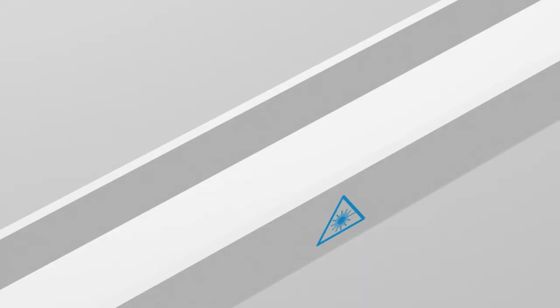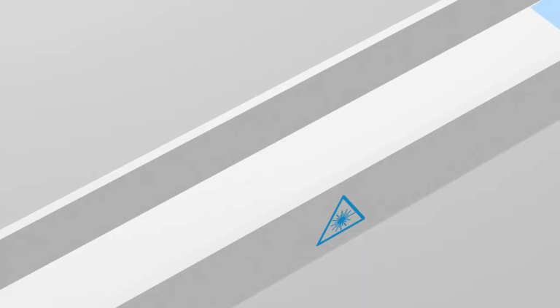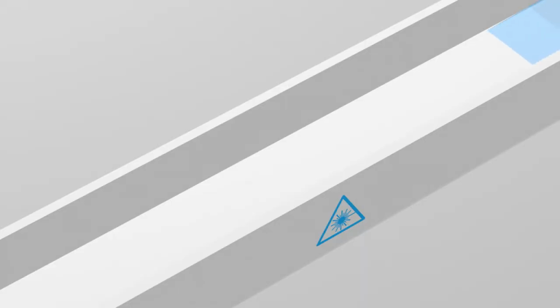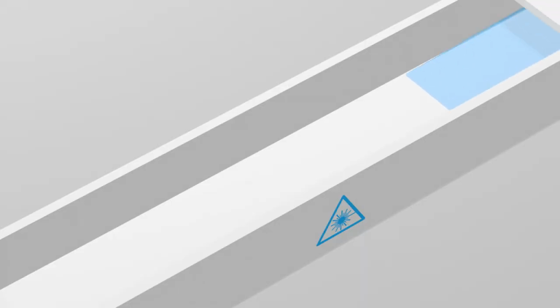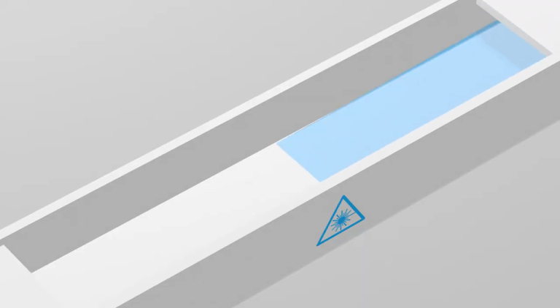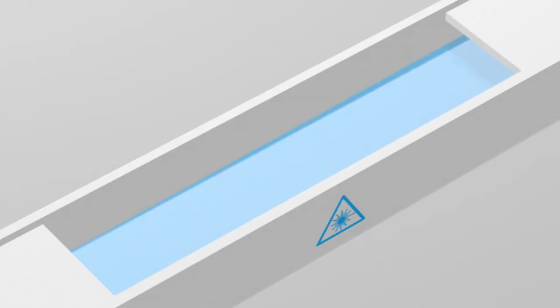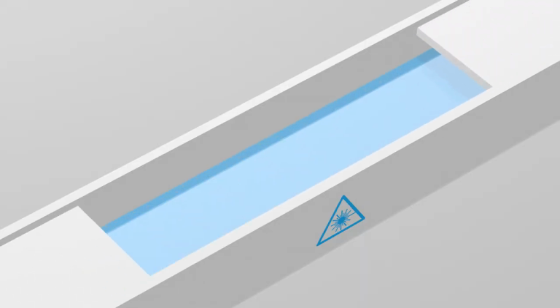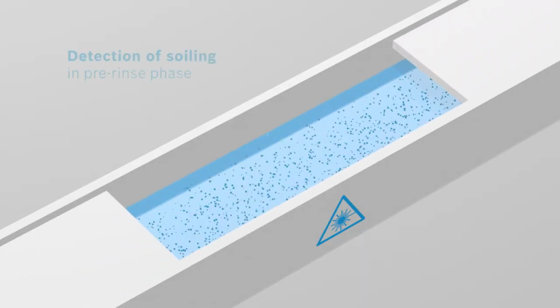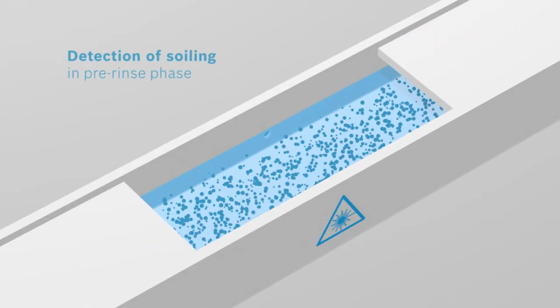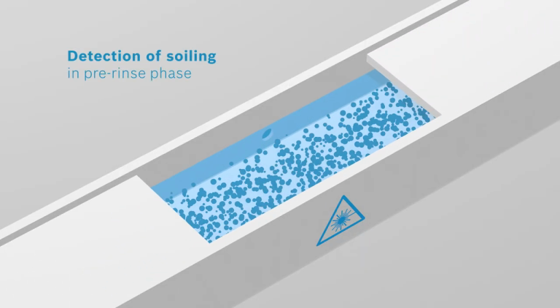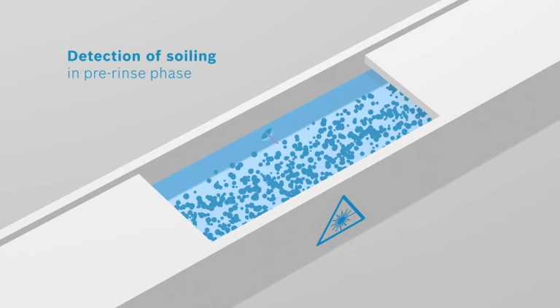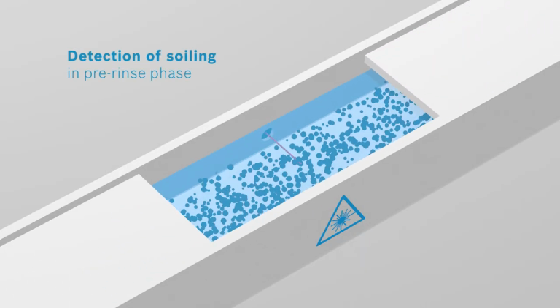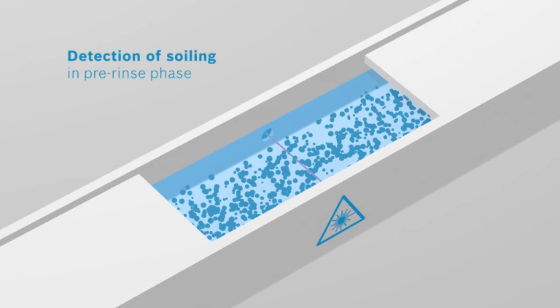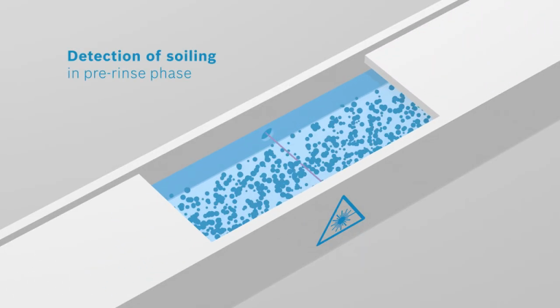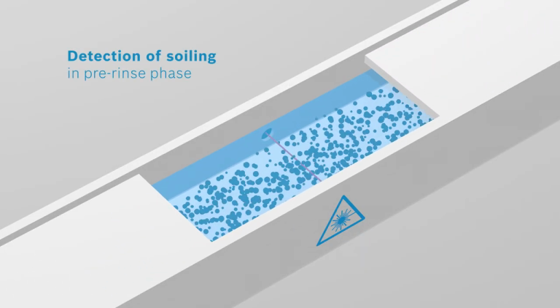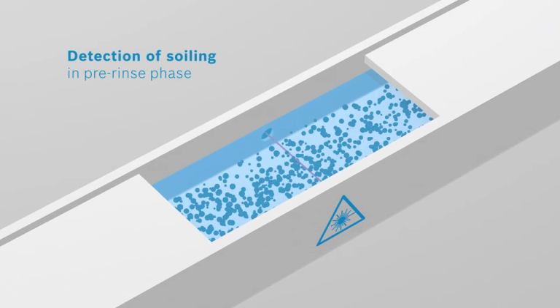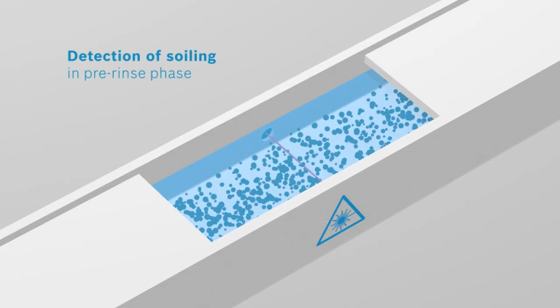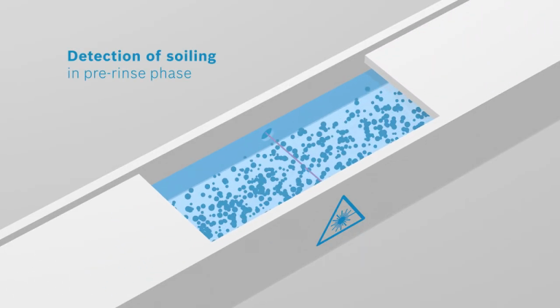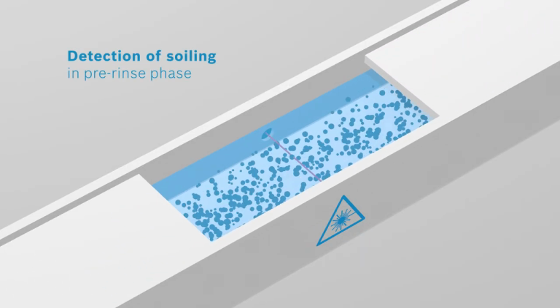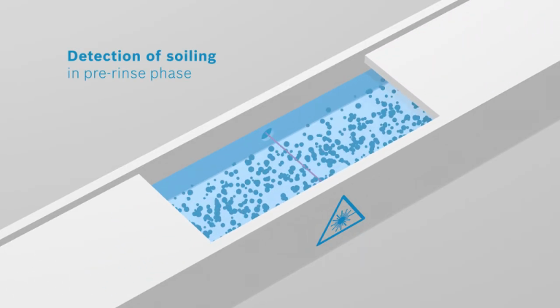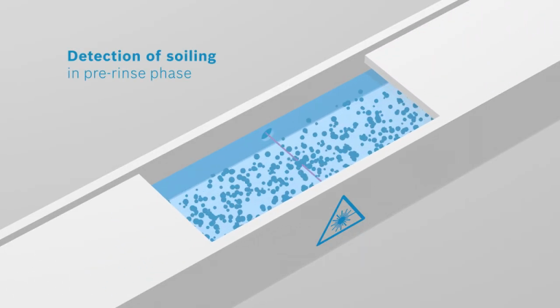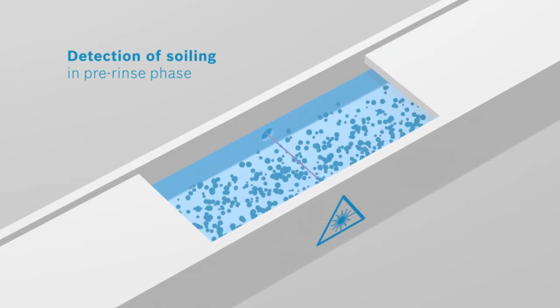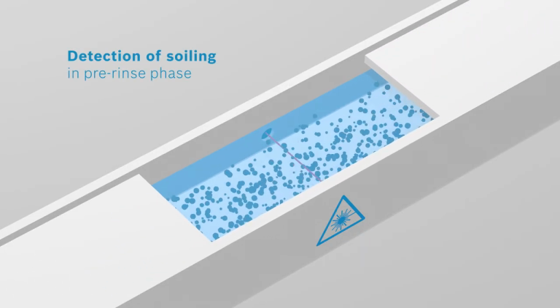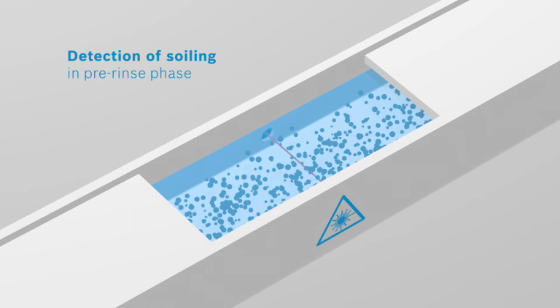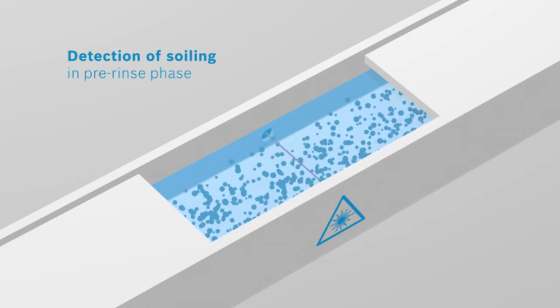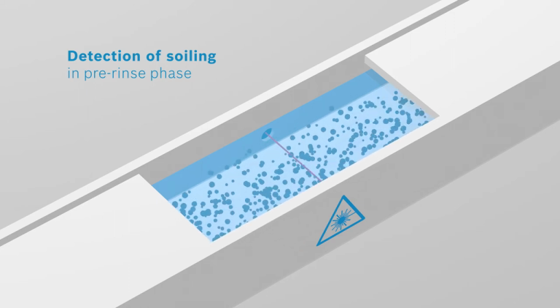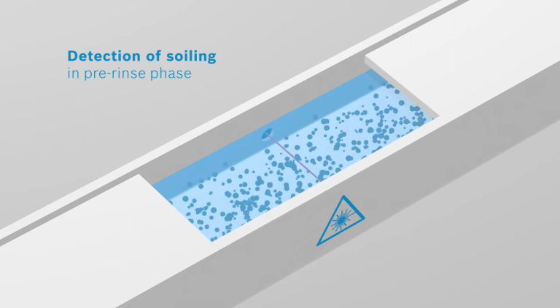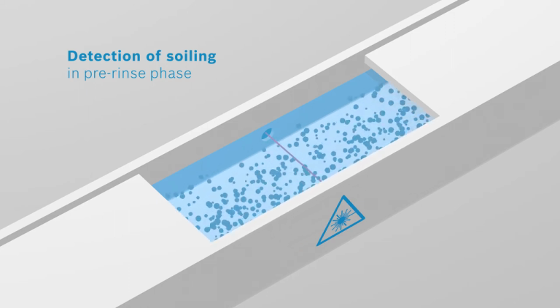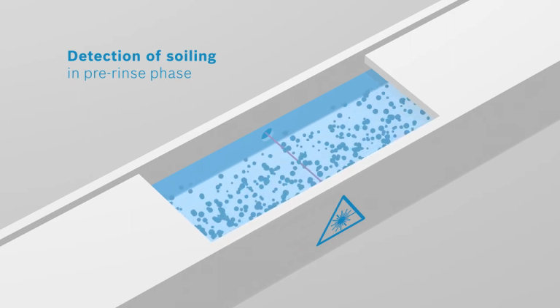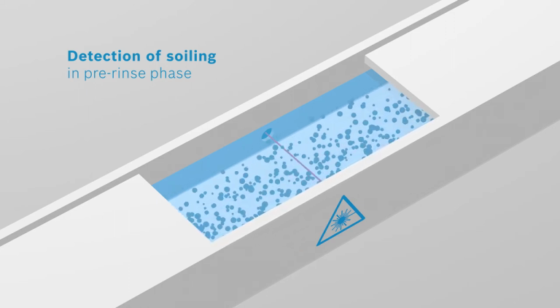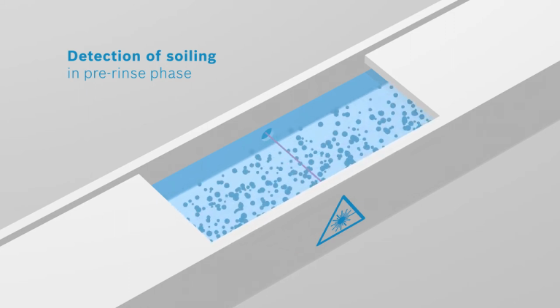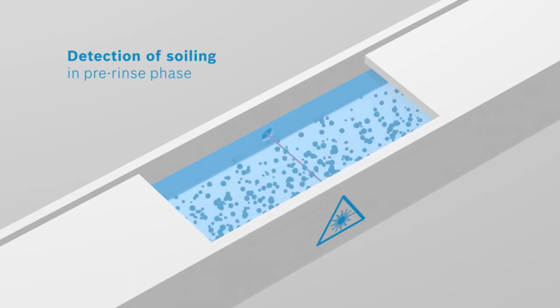Lightbeam sensors screen the water as it drains off, detecting the degree of soiling in the rinse water.